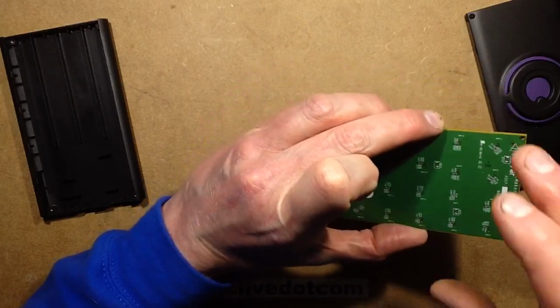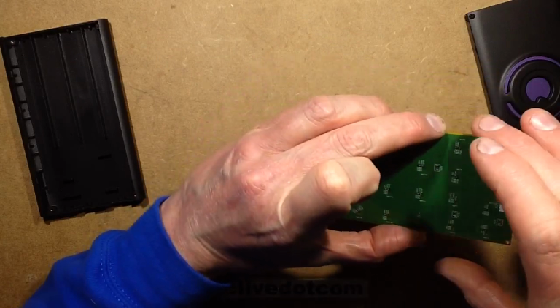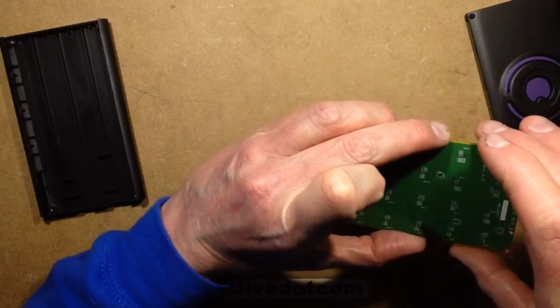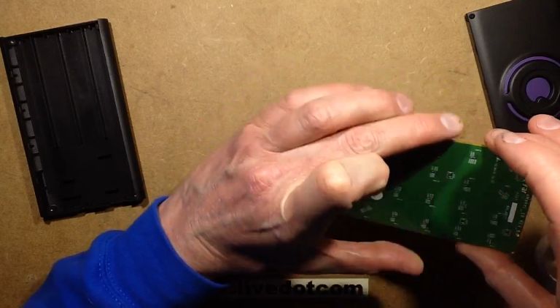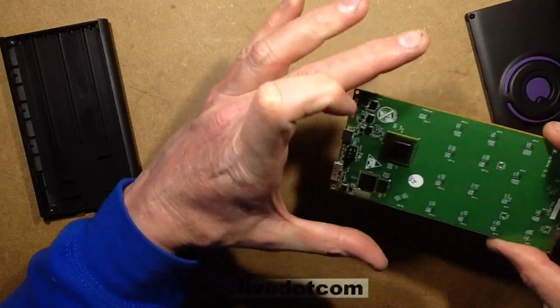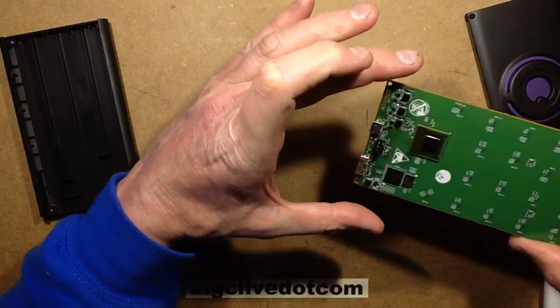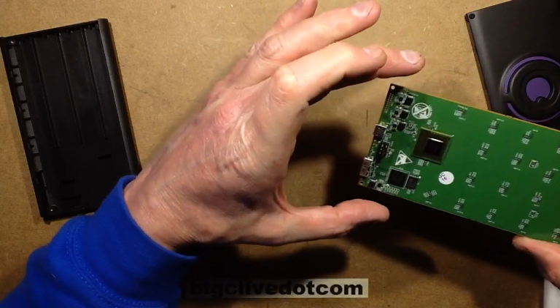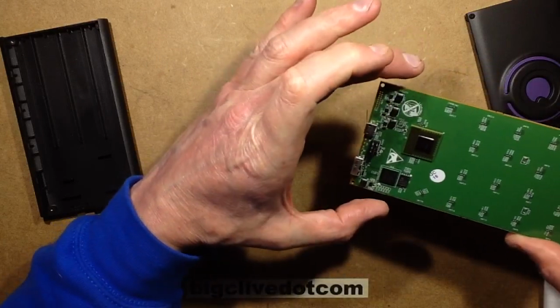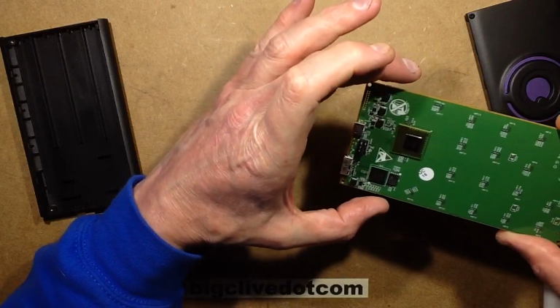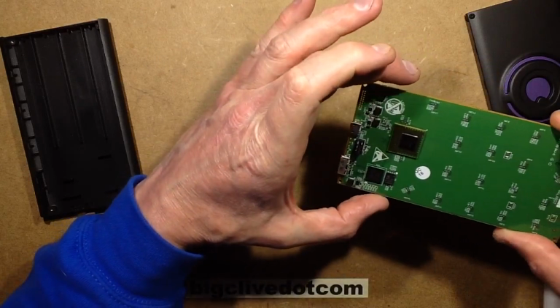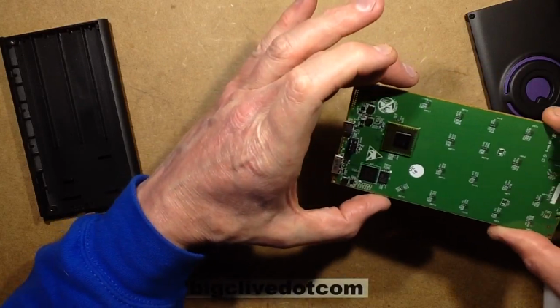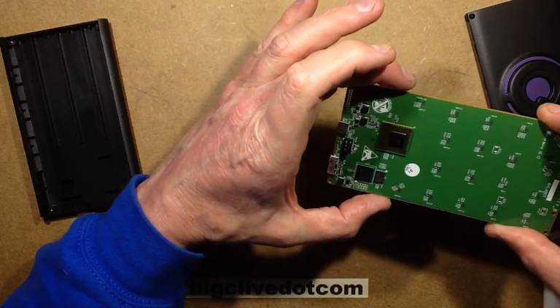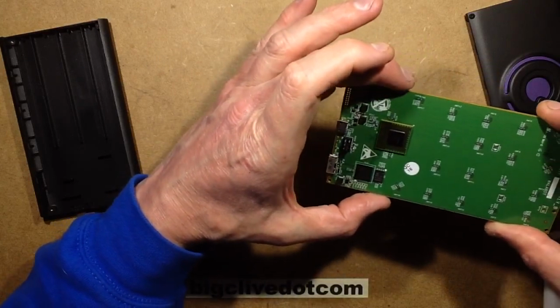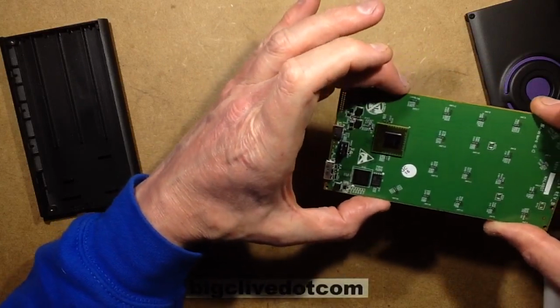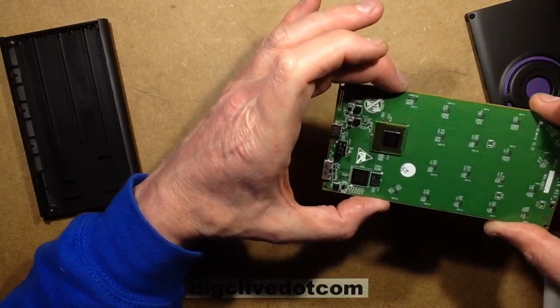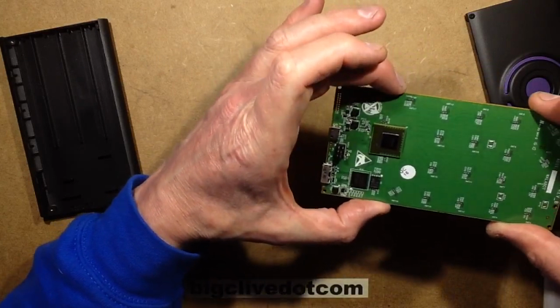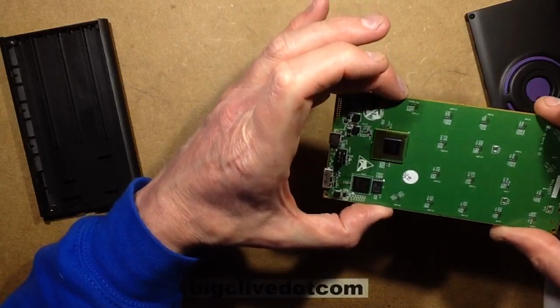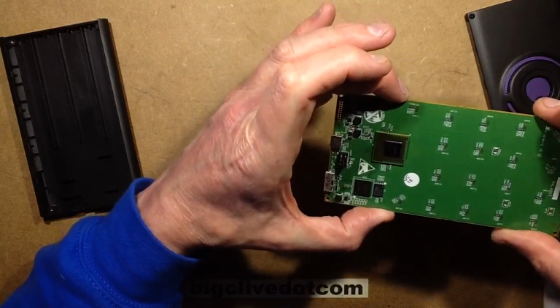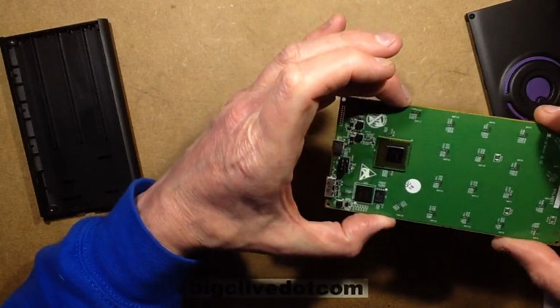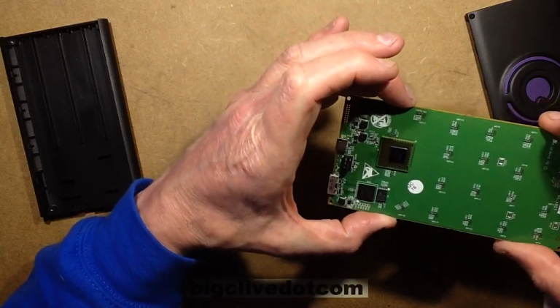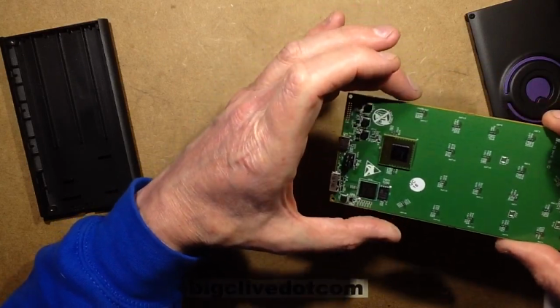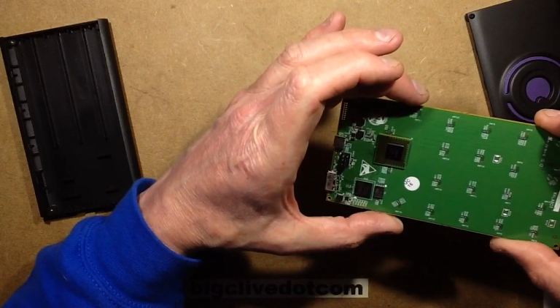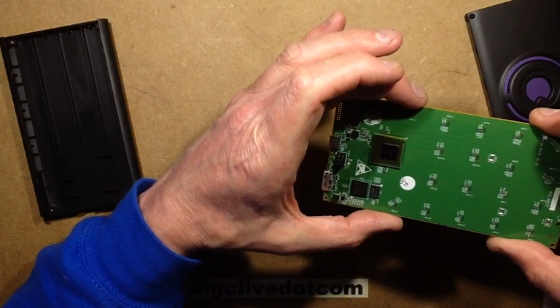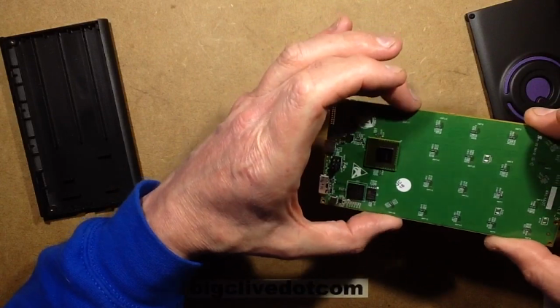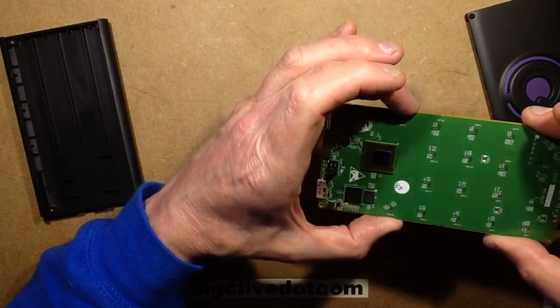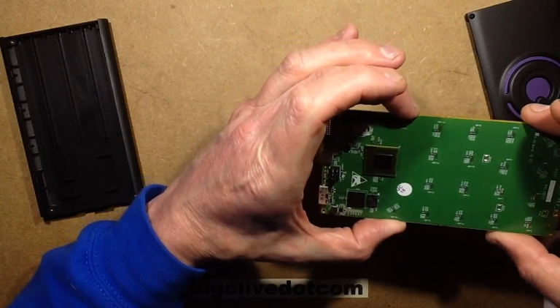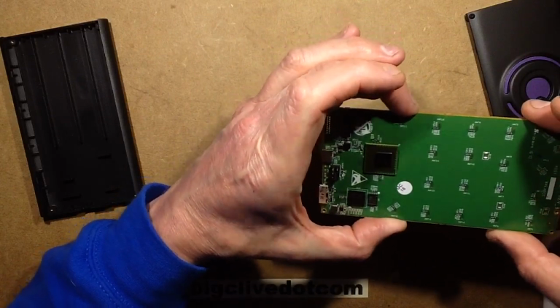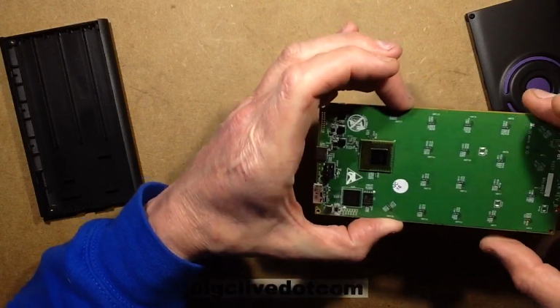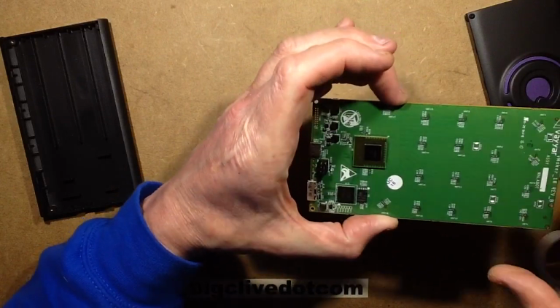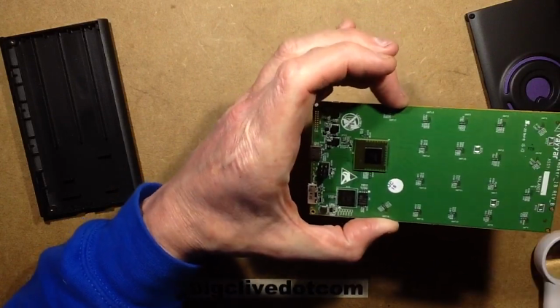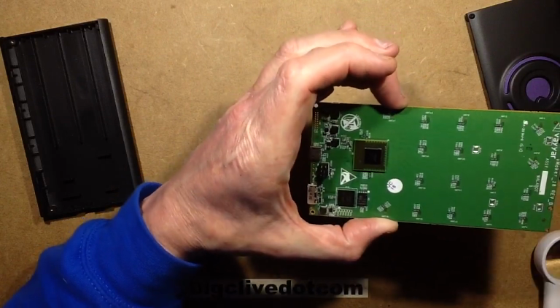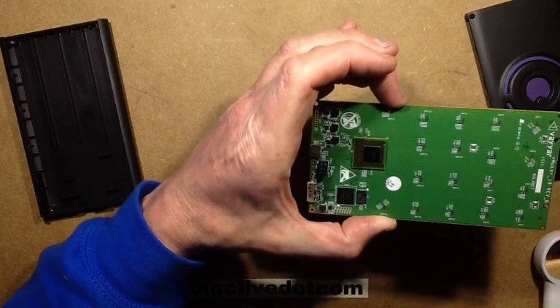It's a very sophisticated technology and it's quite intriguing to see this fairly early development kit. It'll be good to see where it goes.